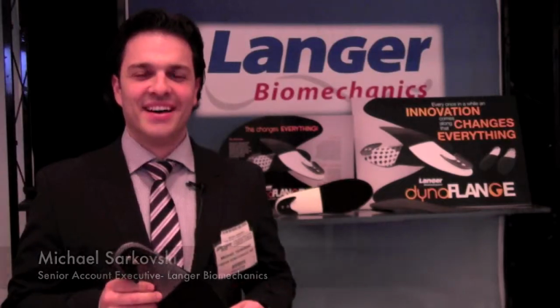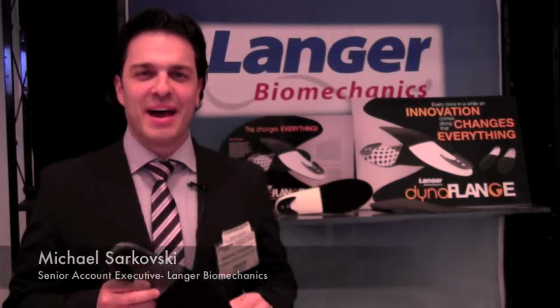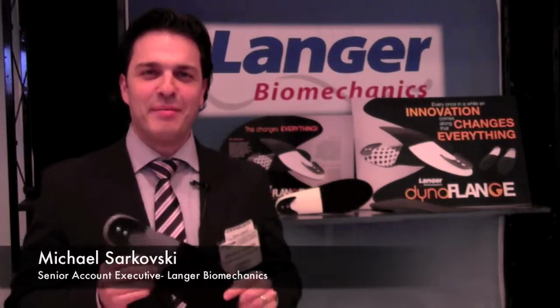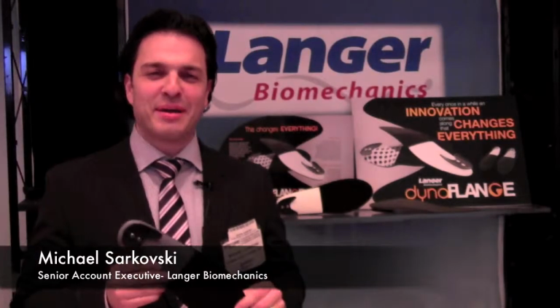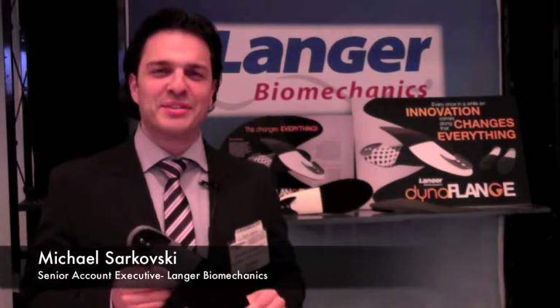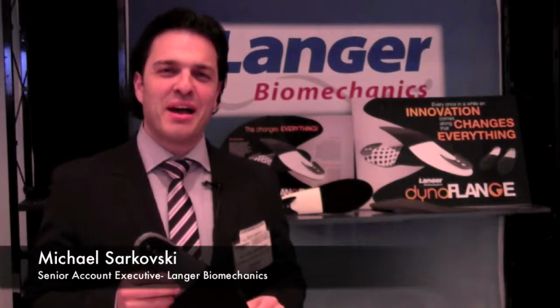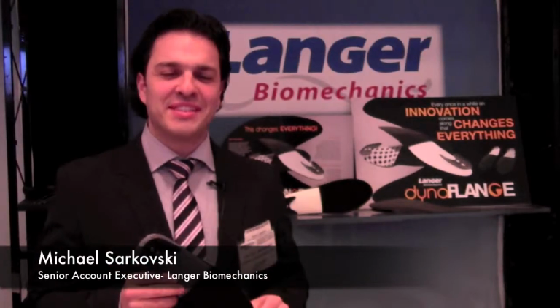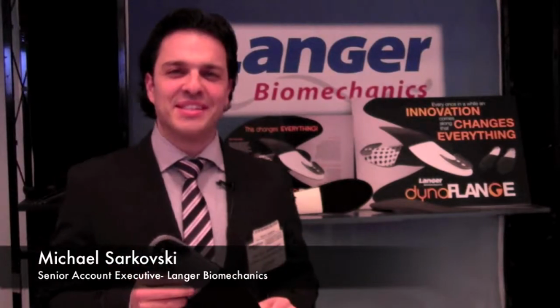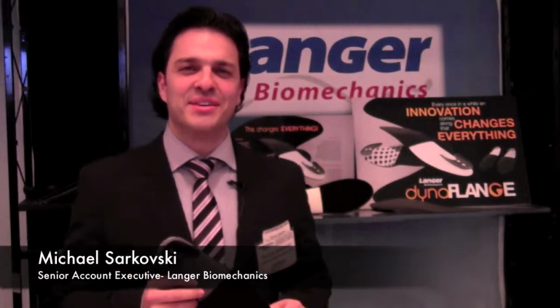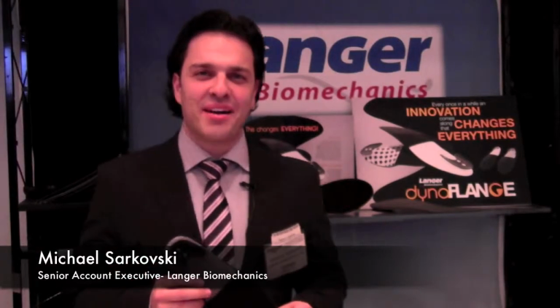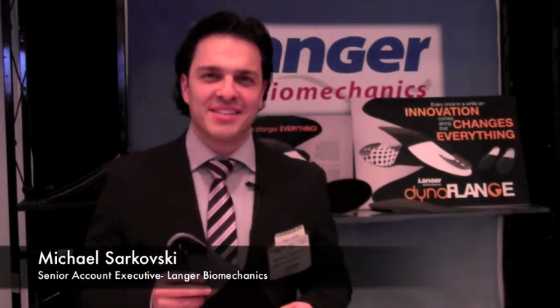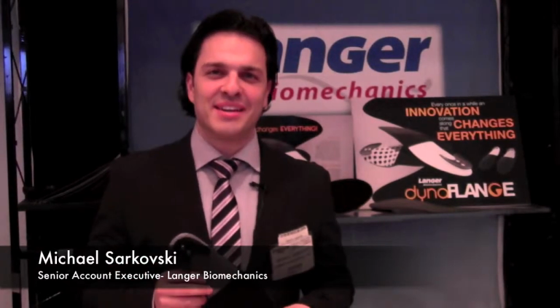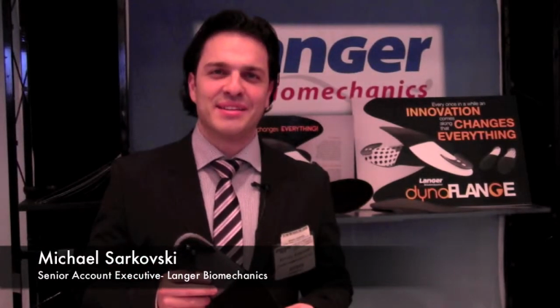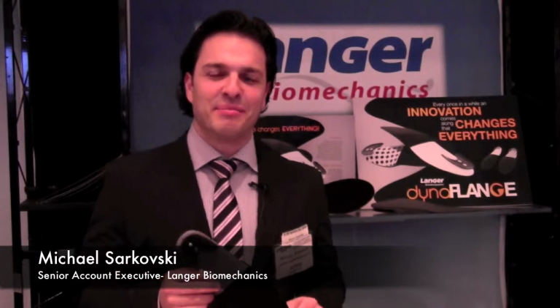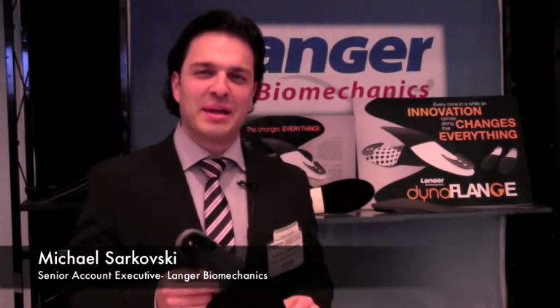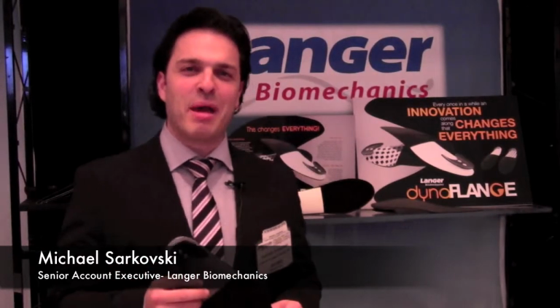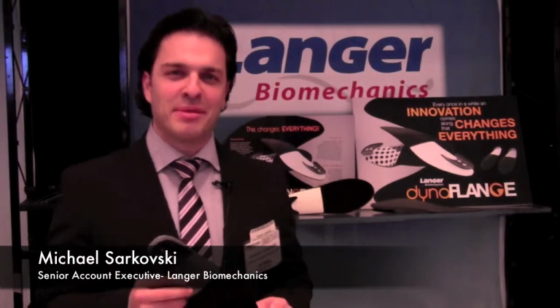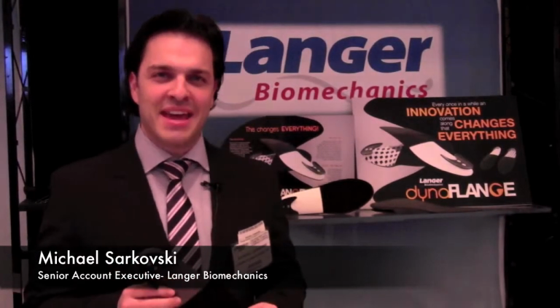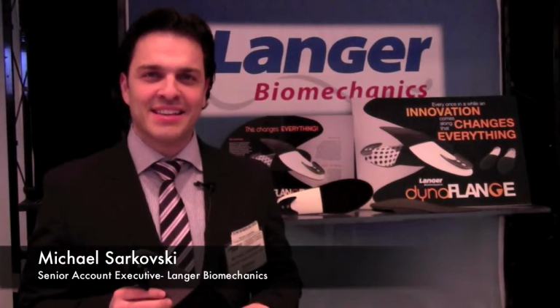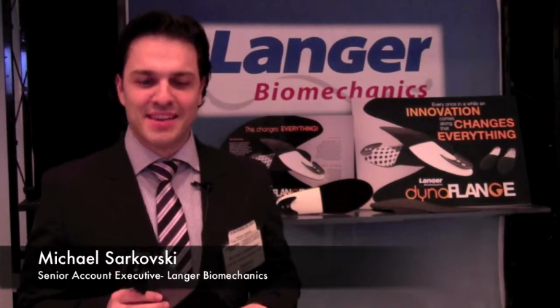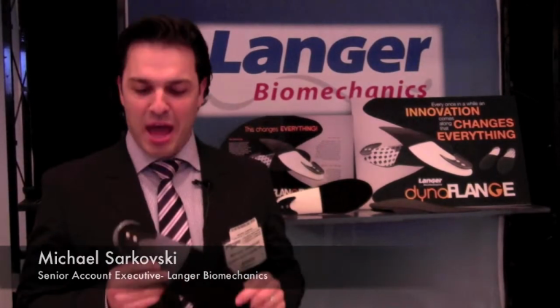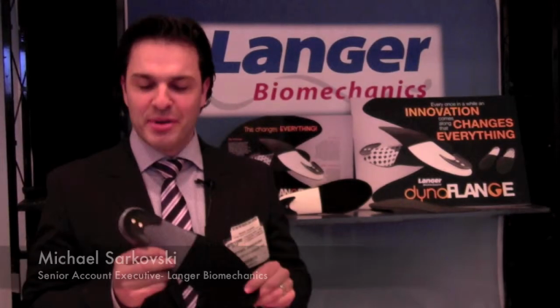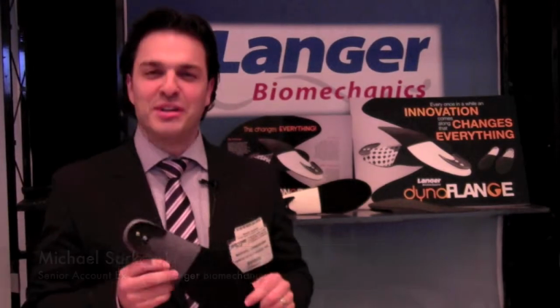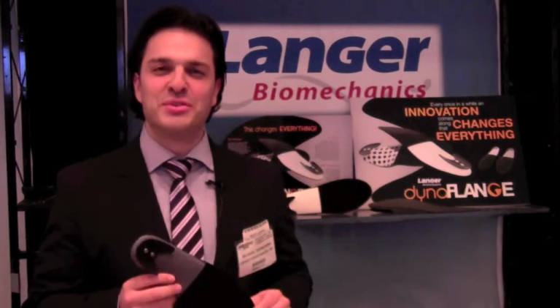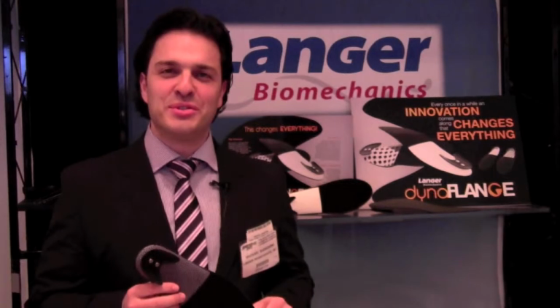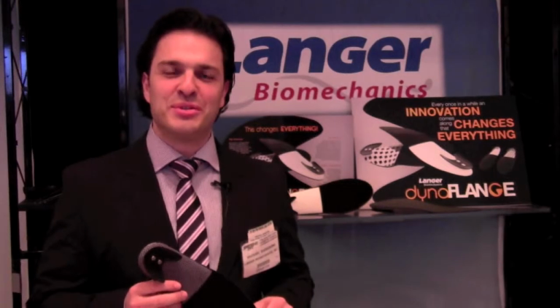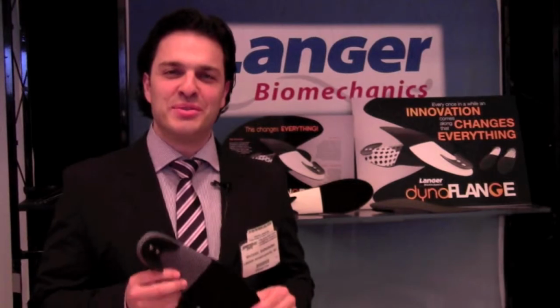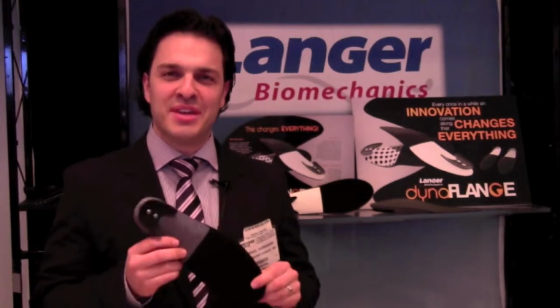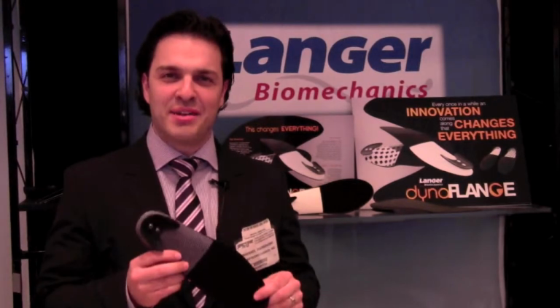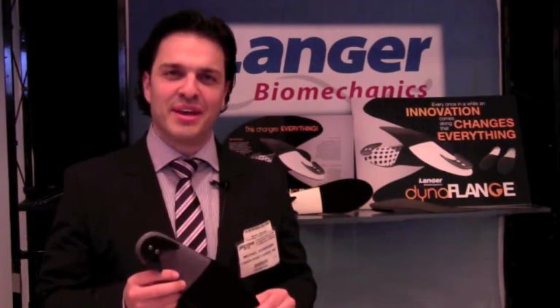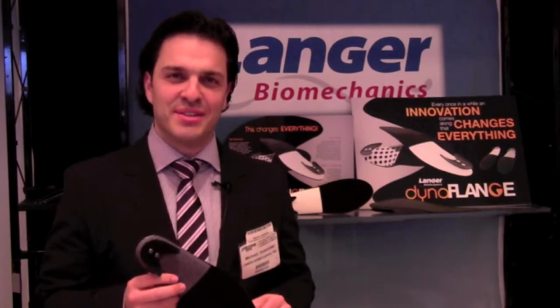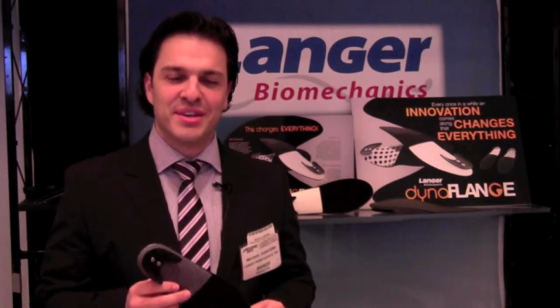Hi, I'm Michael Sarkovsky, Senior Account Executive from Langer Biomechanics. I'm here to introduce you to the Dynaflange.